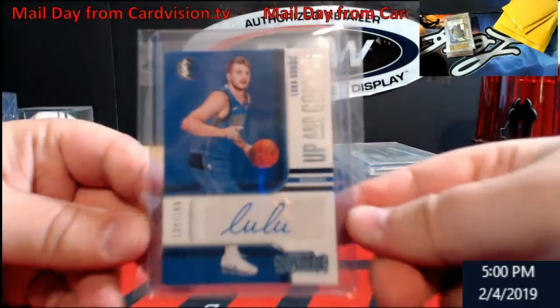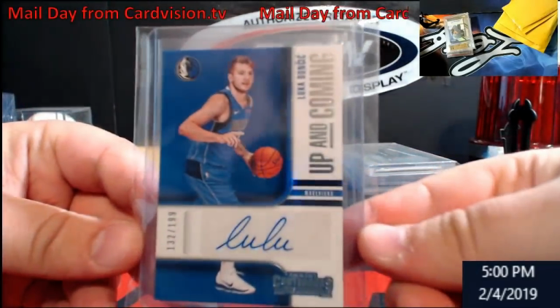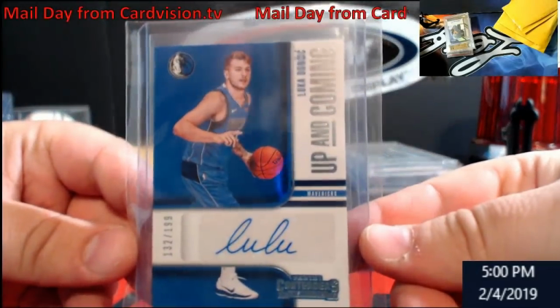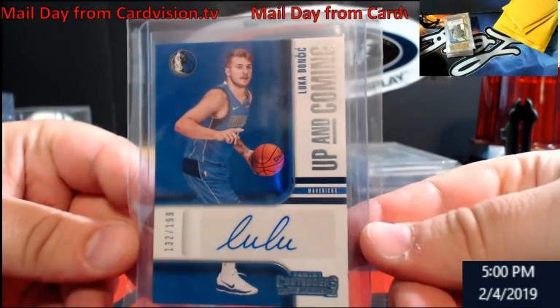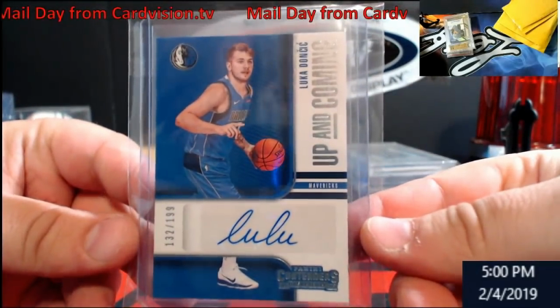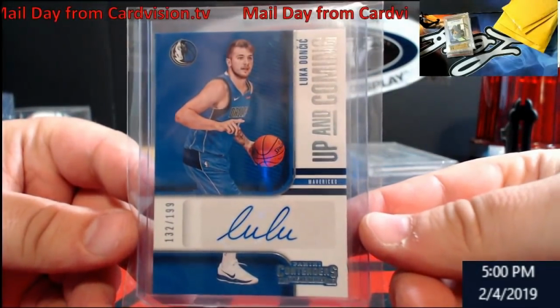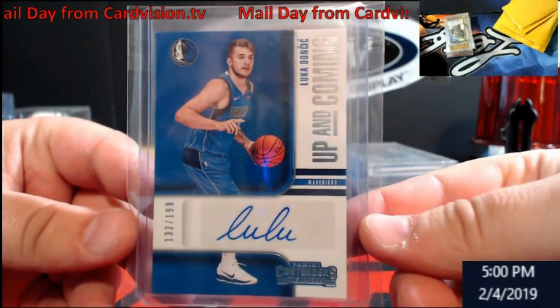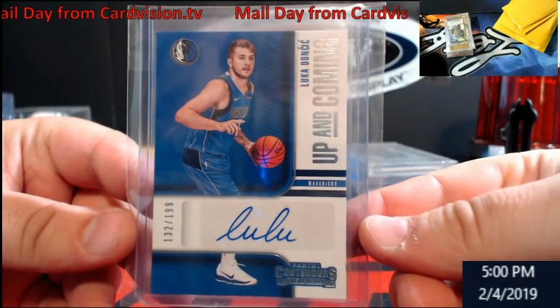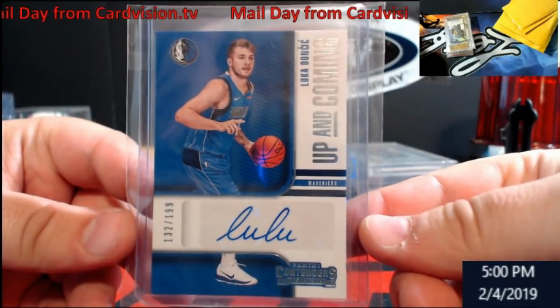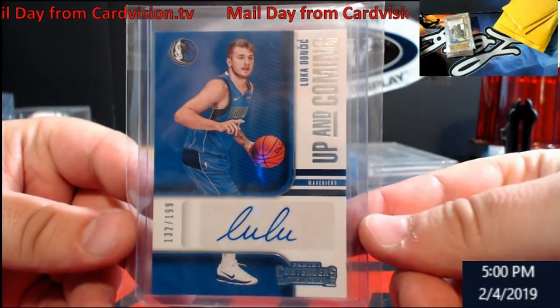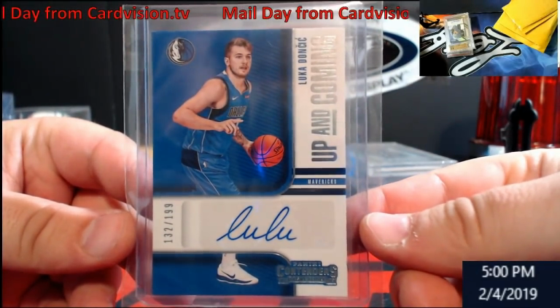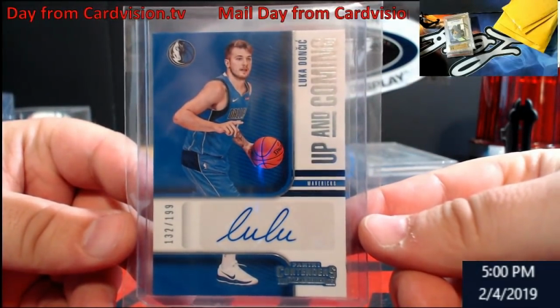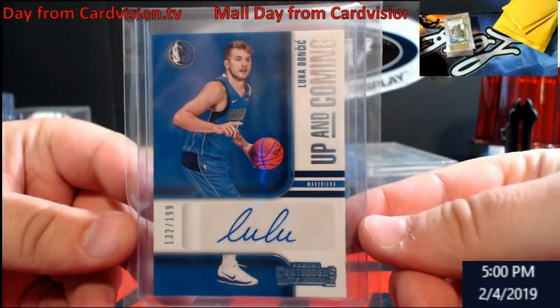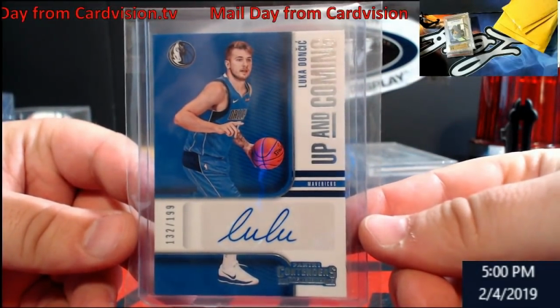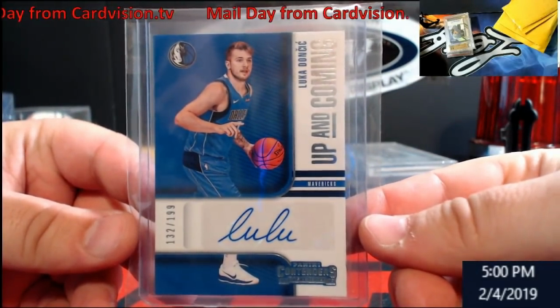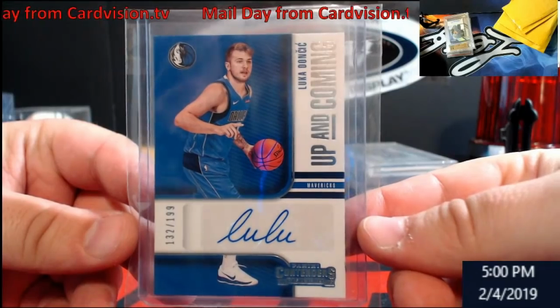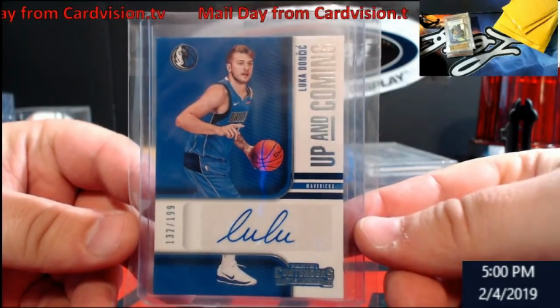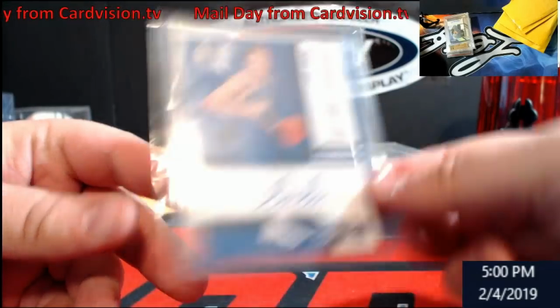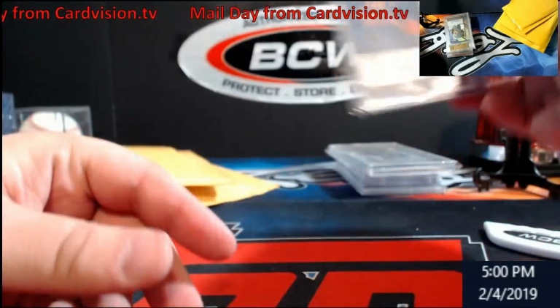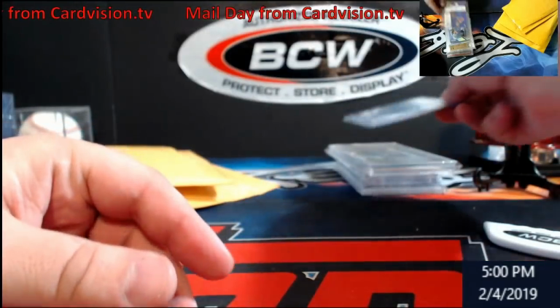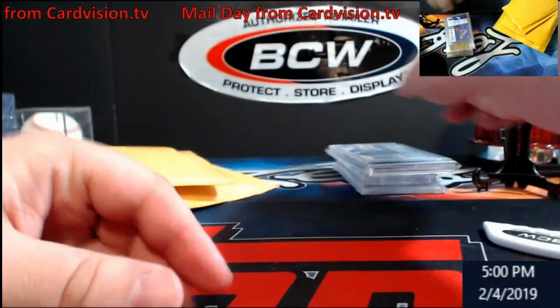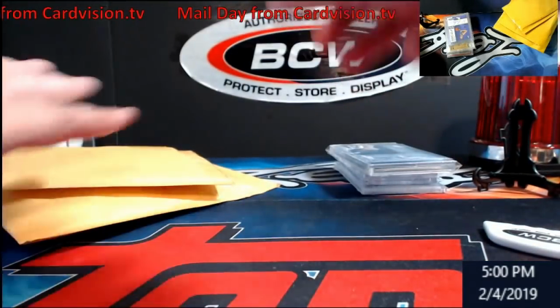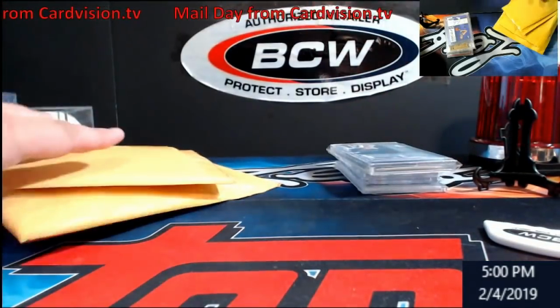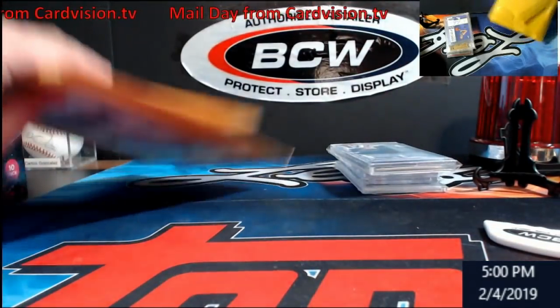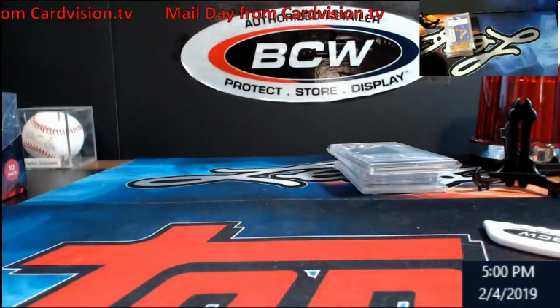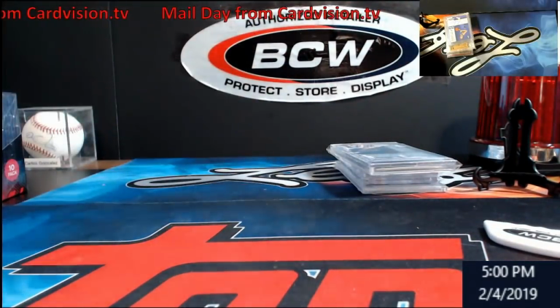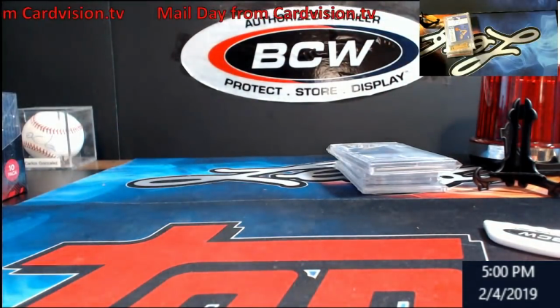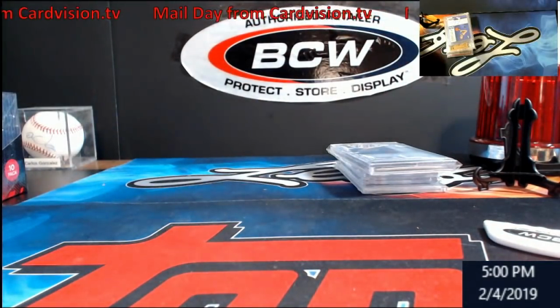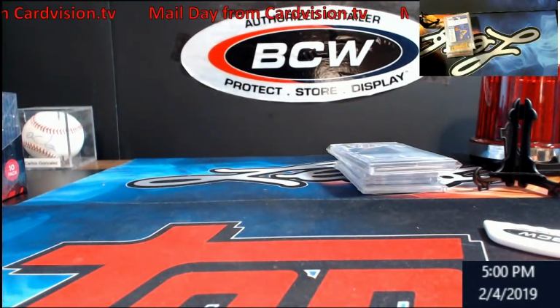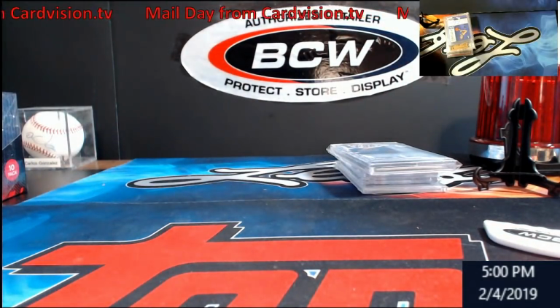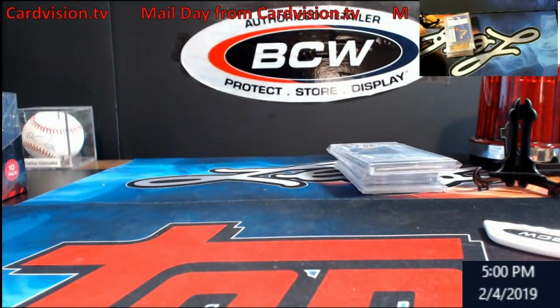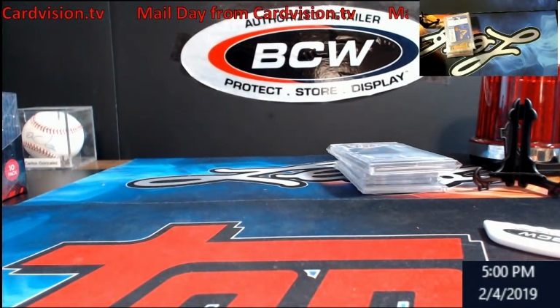Luka Contenders up-and-coming out of 199 Rookie Auto. So those are the four packages that came in today.